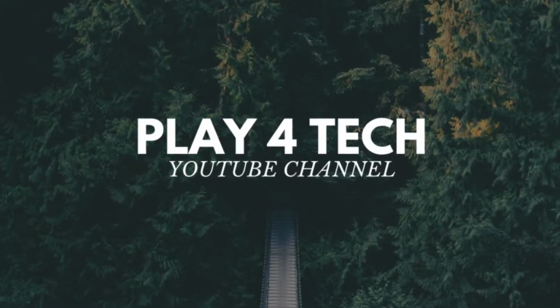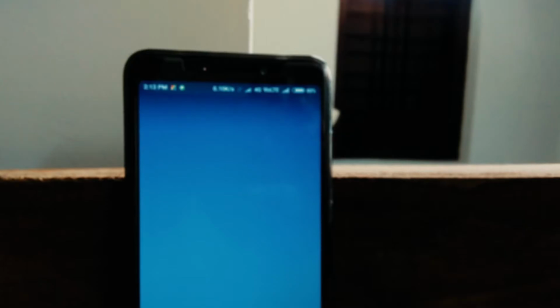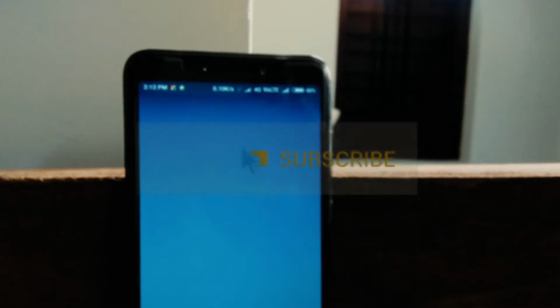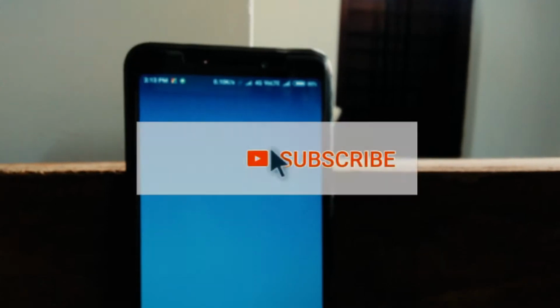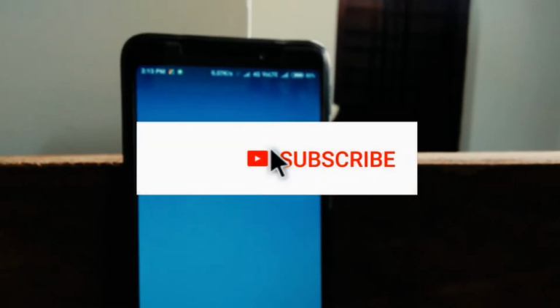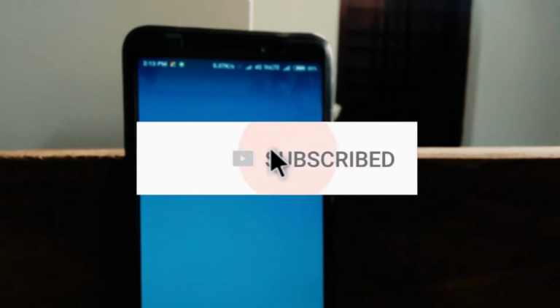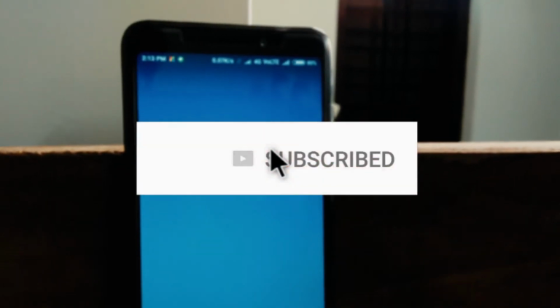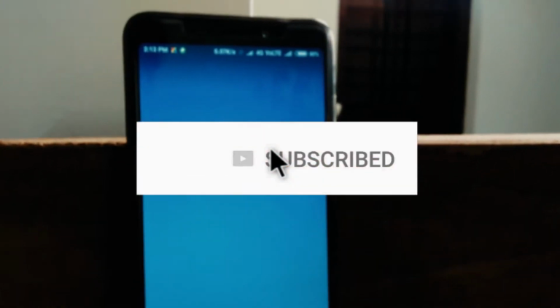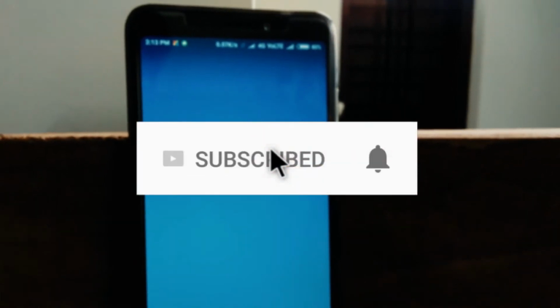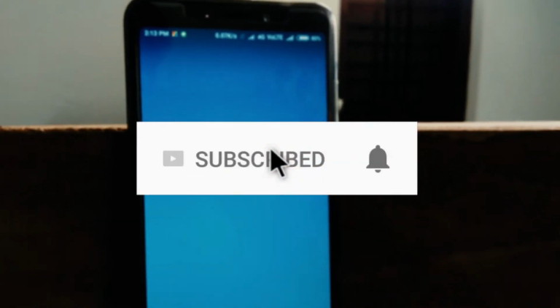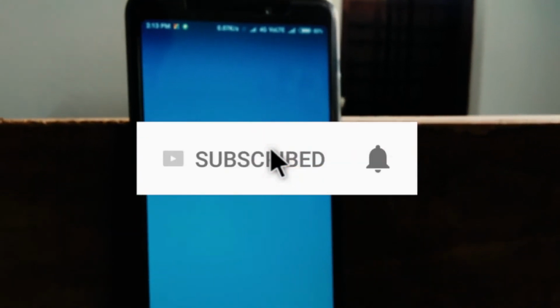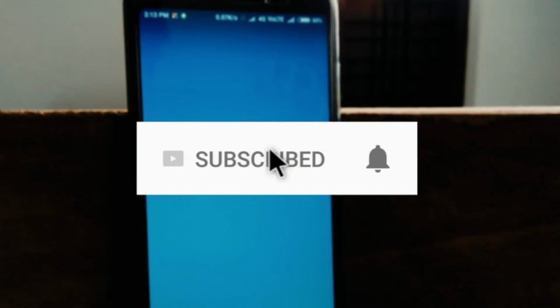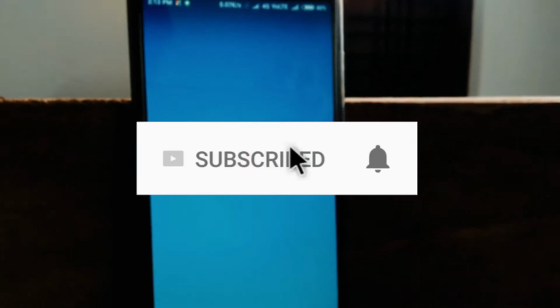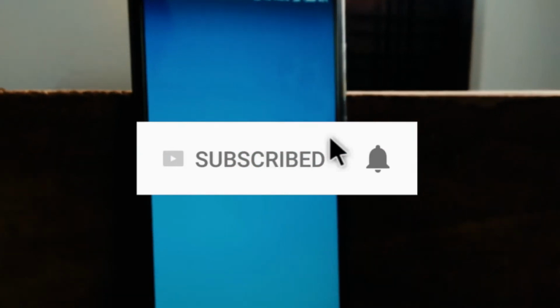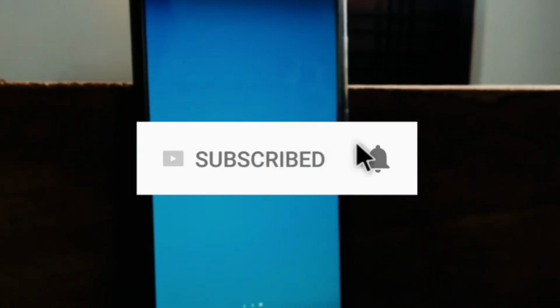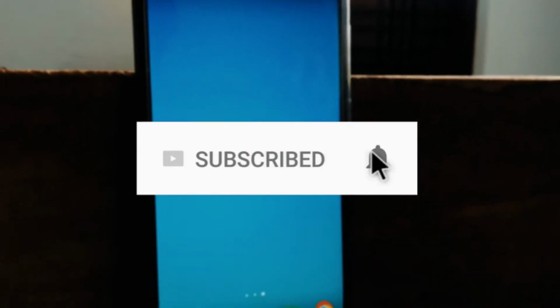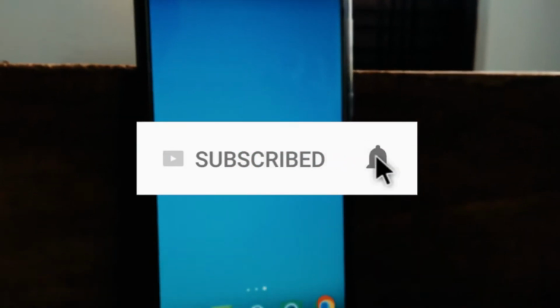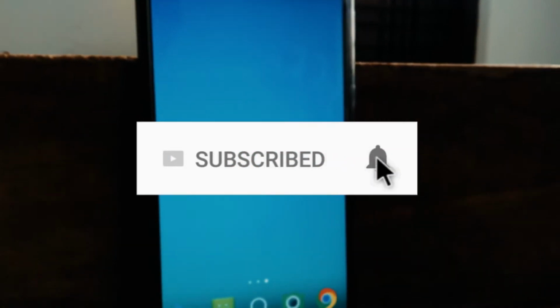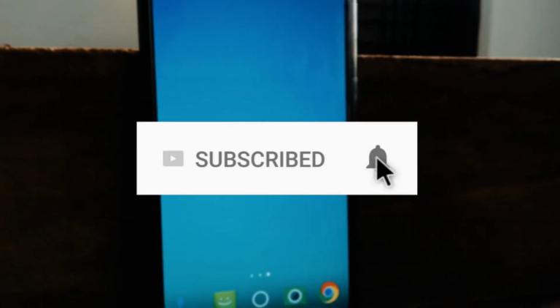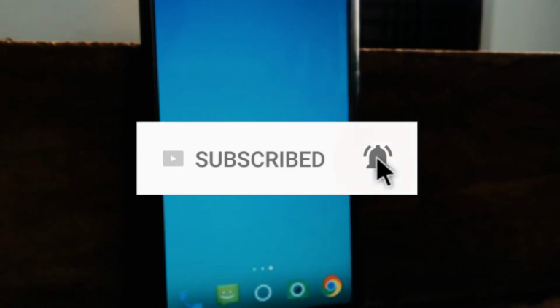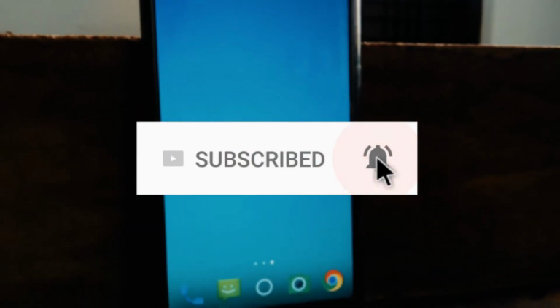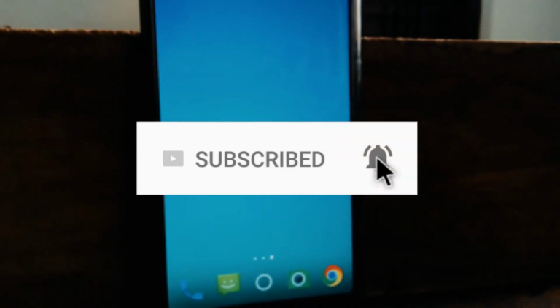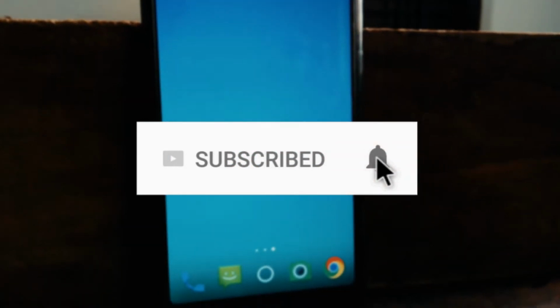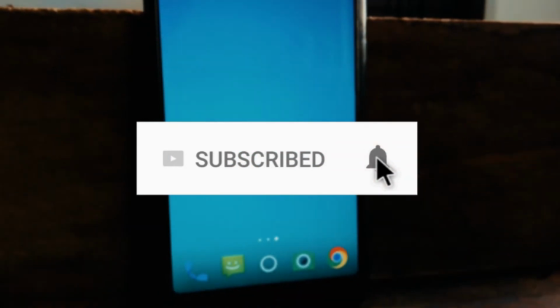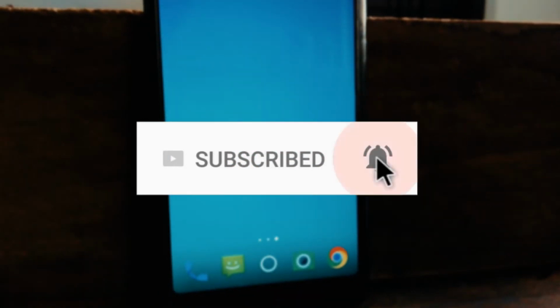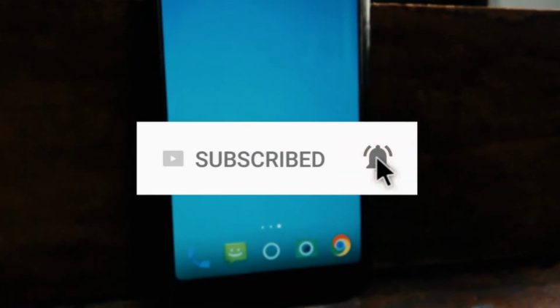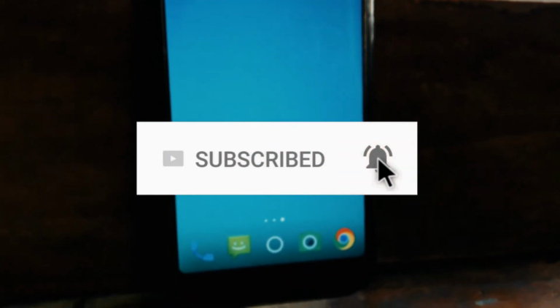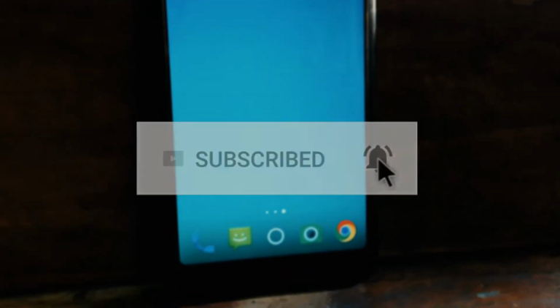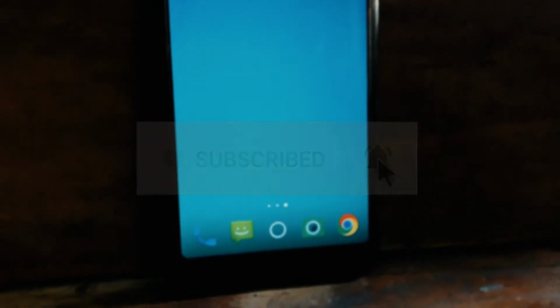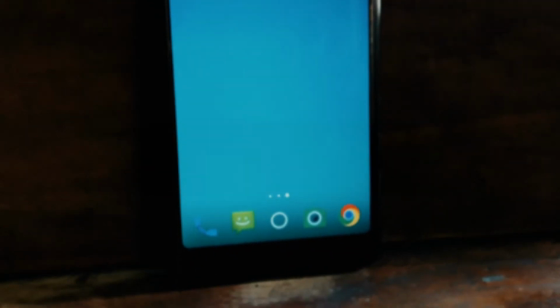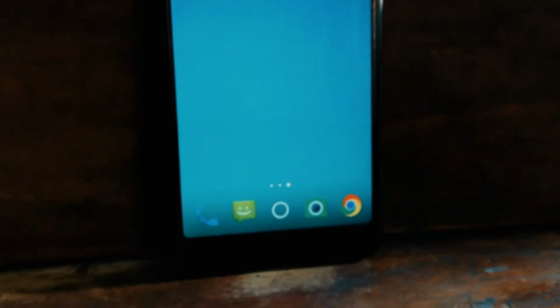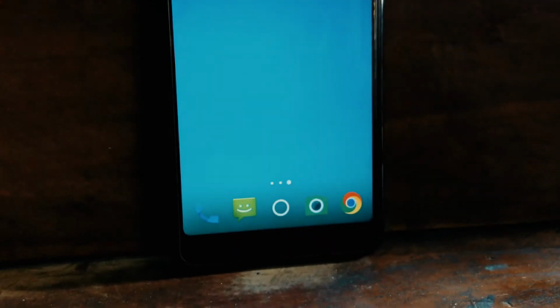Click on the subscribe button to get more videos like this and don't forget to hit the bell icon to become a part of the notification squad.